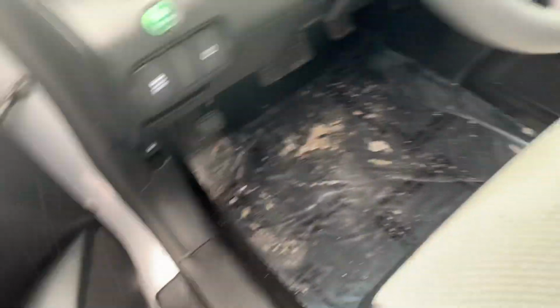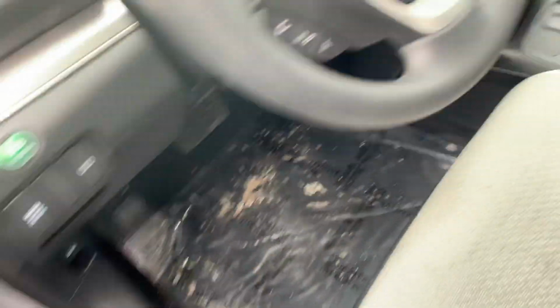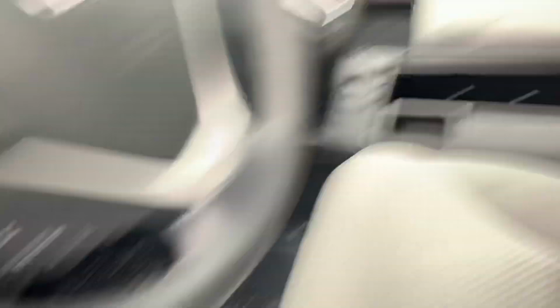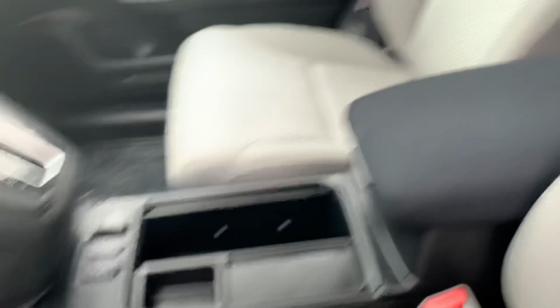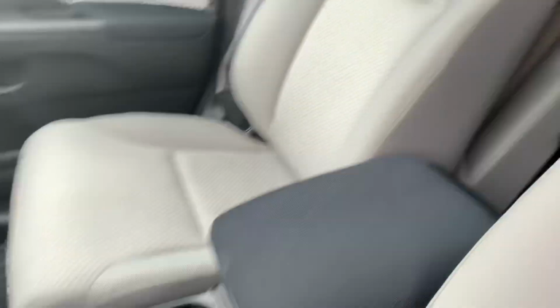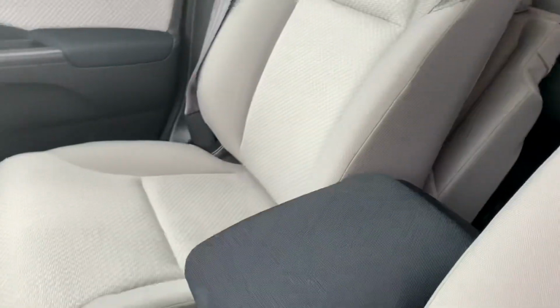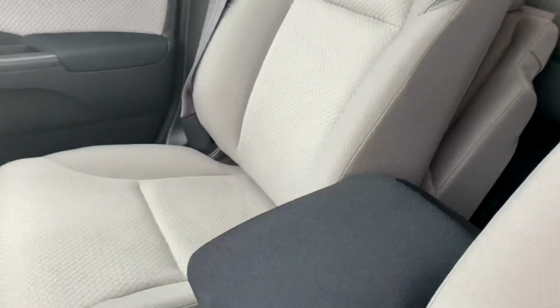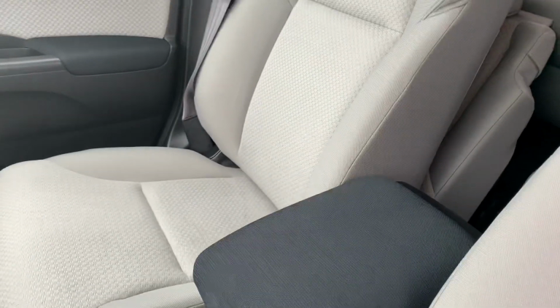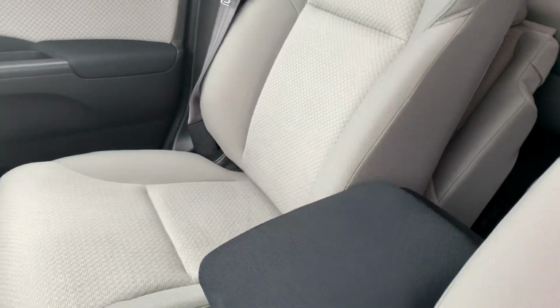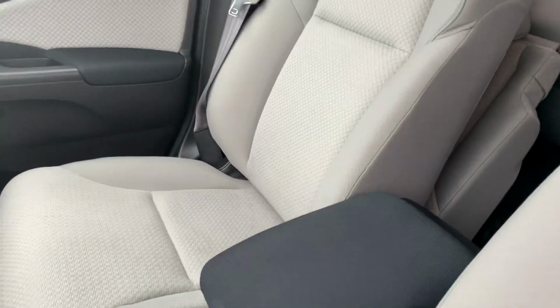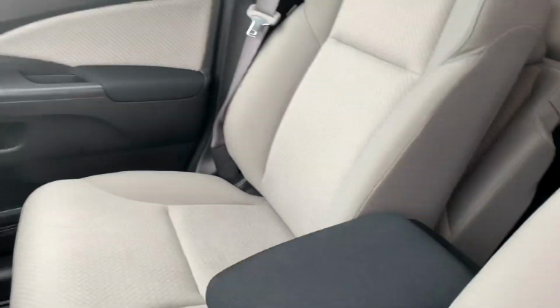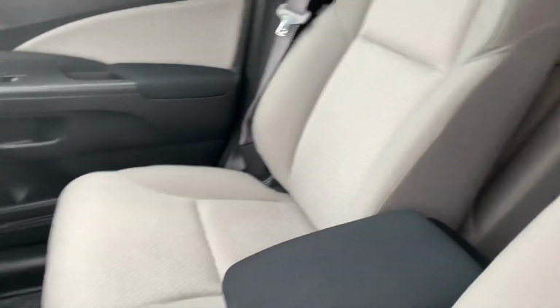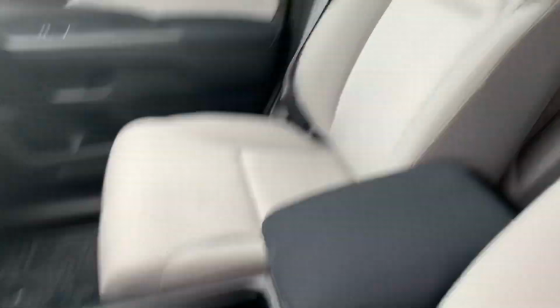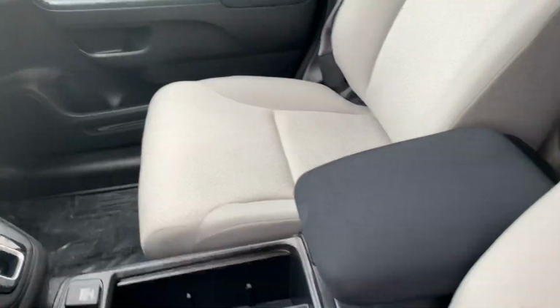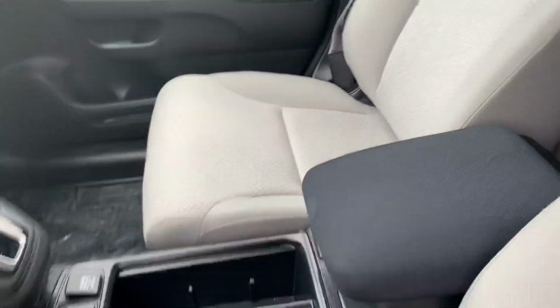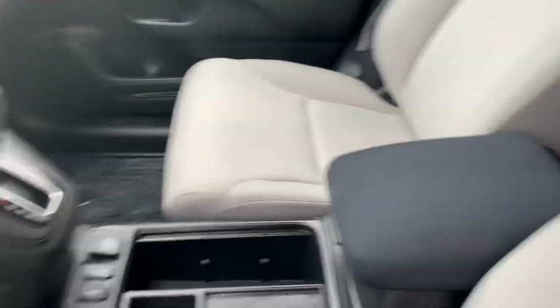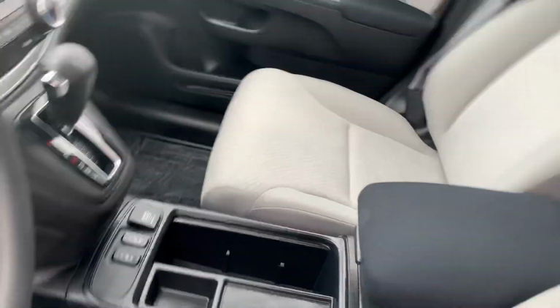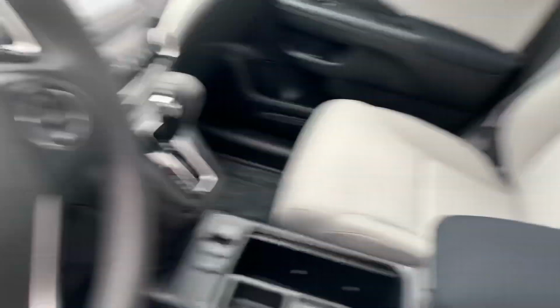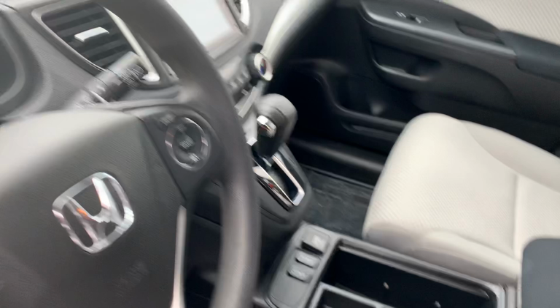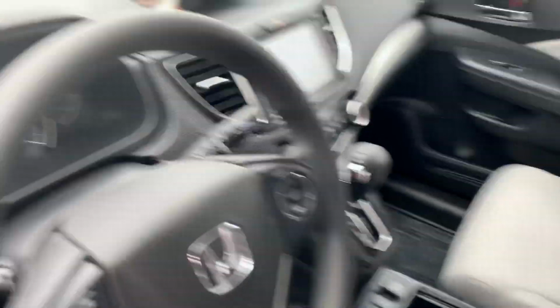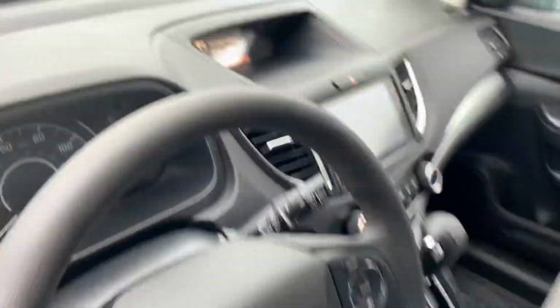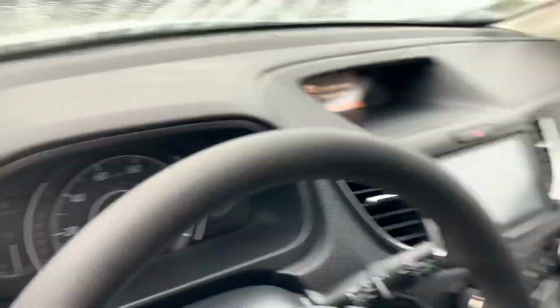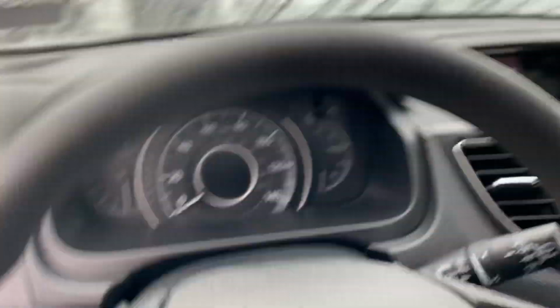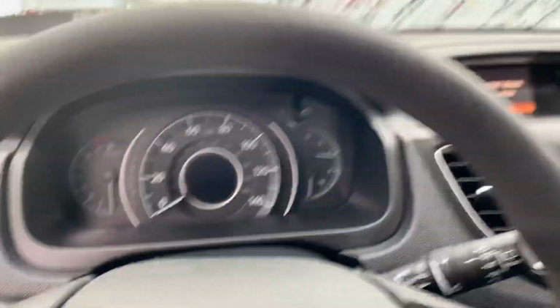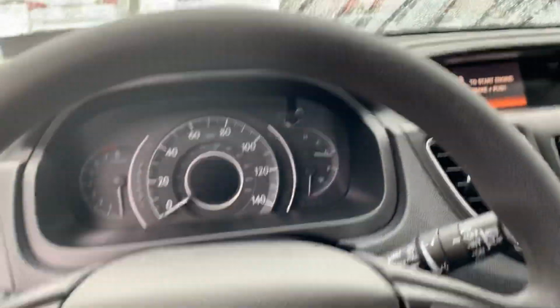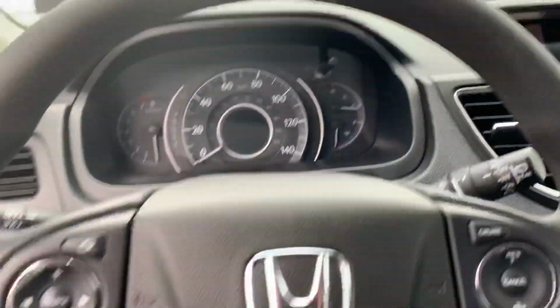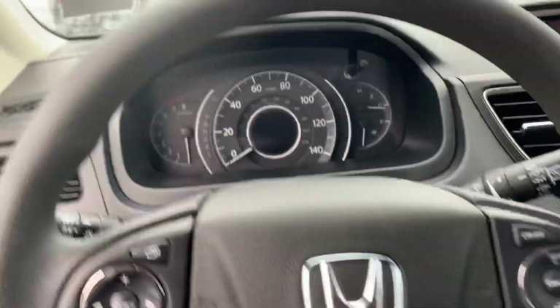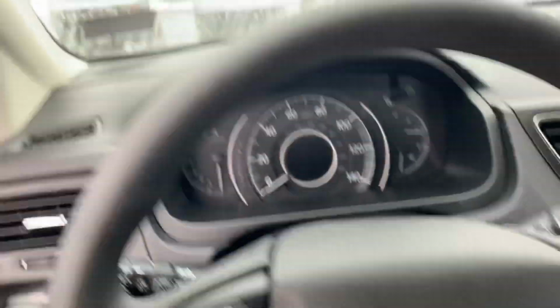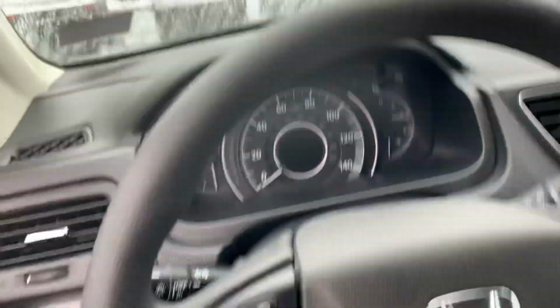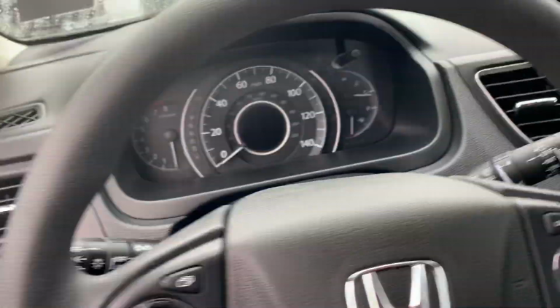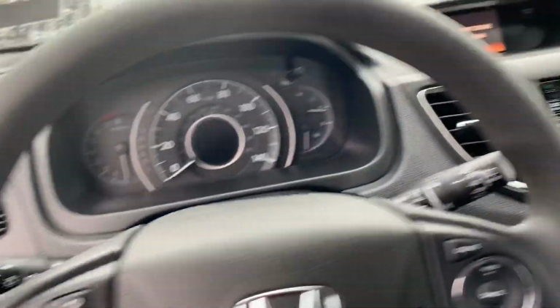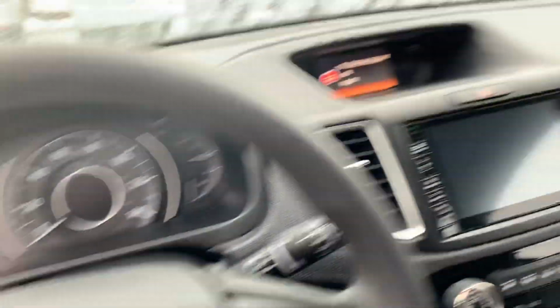This one has a light gray interior with some black accents. Looks really nice against each other.